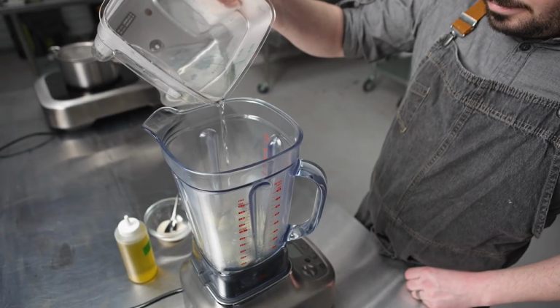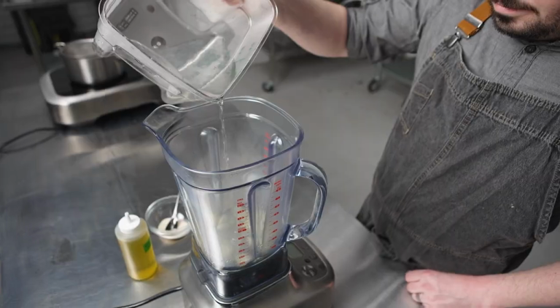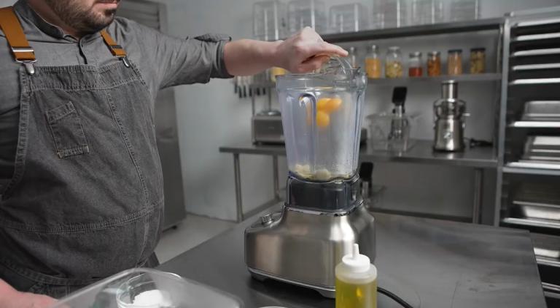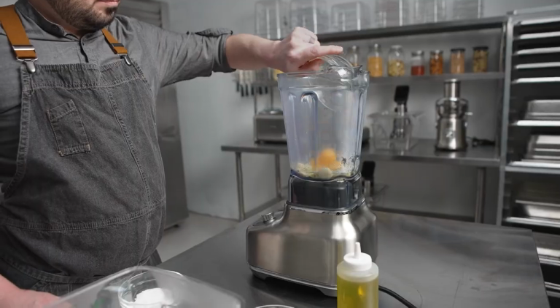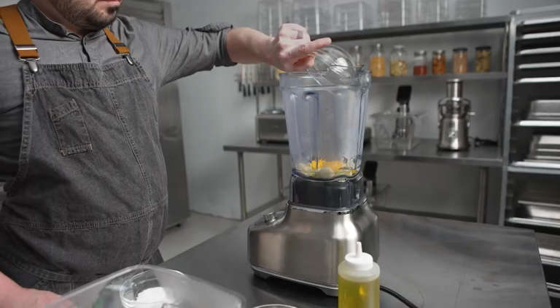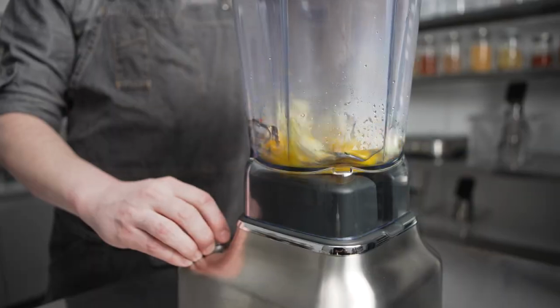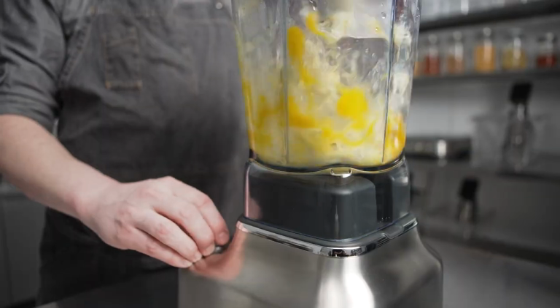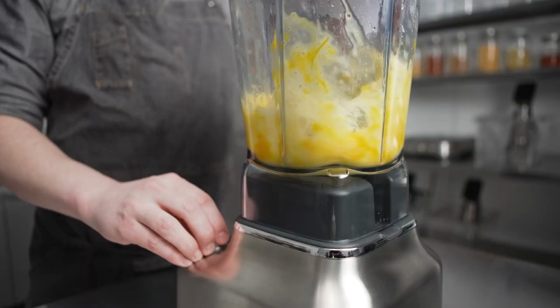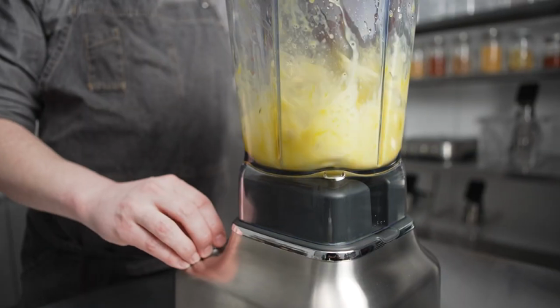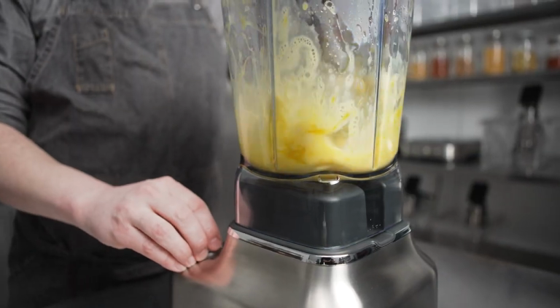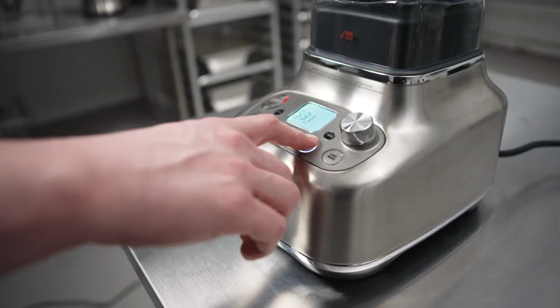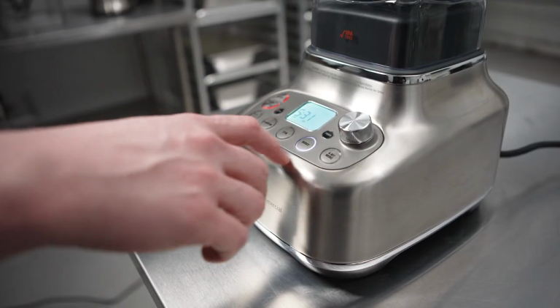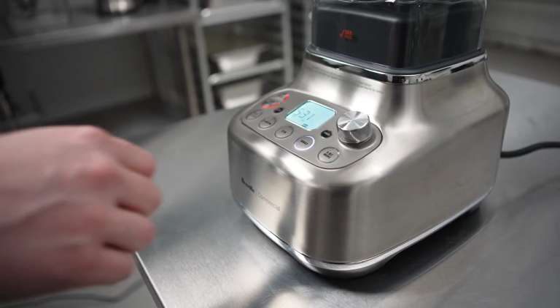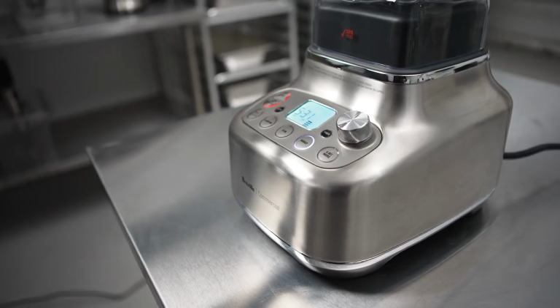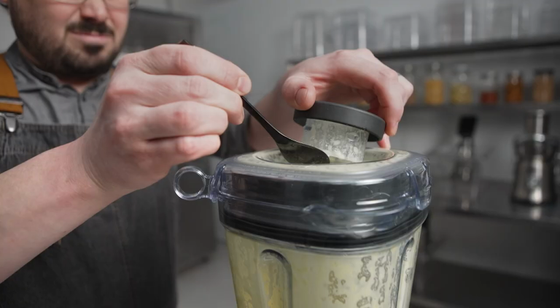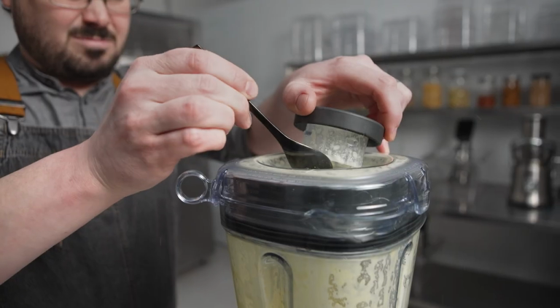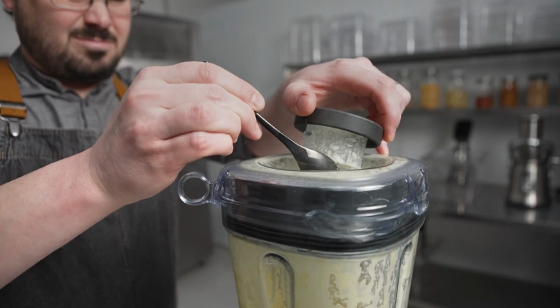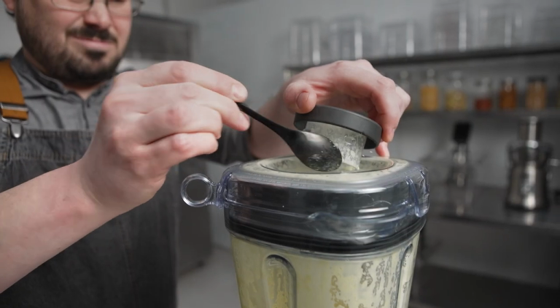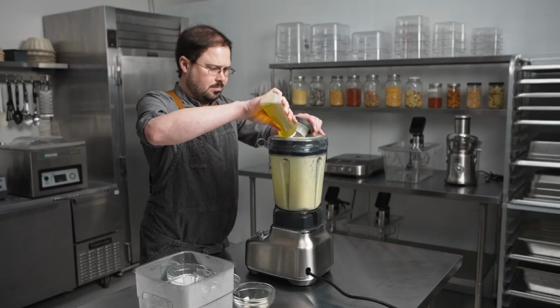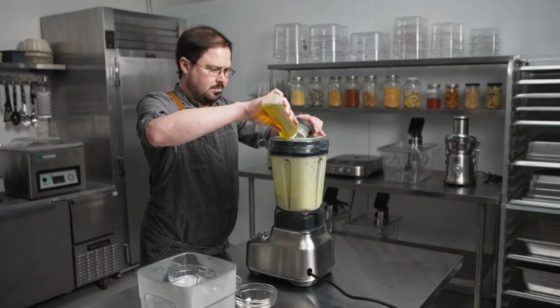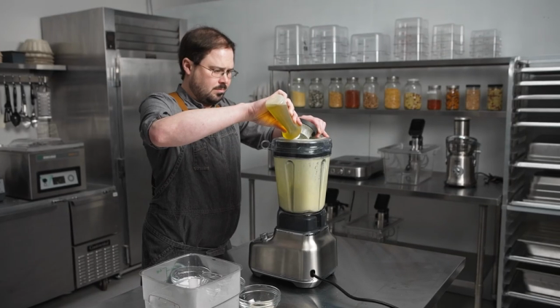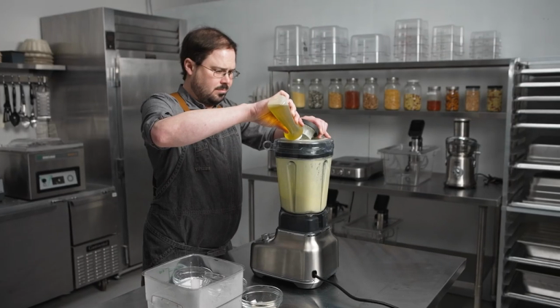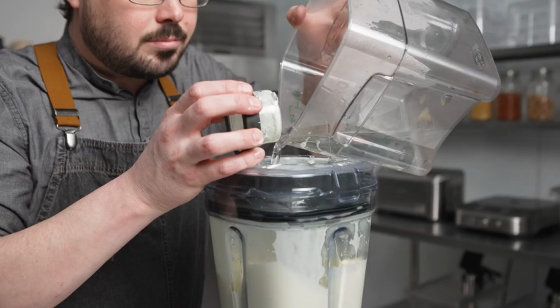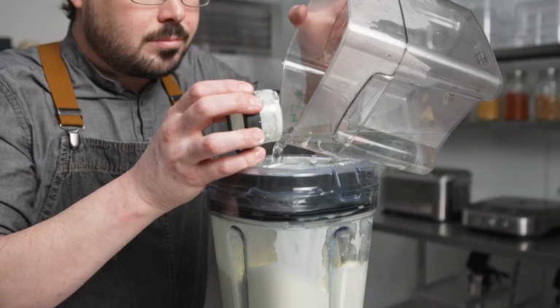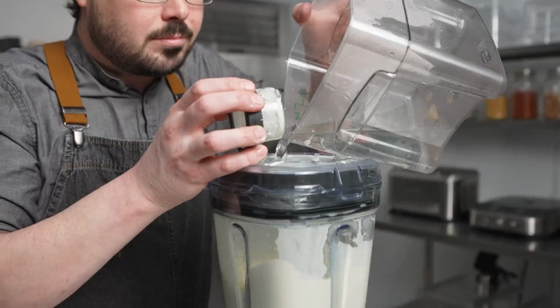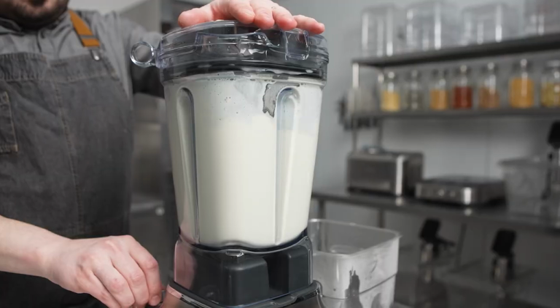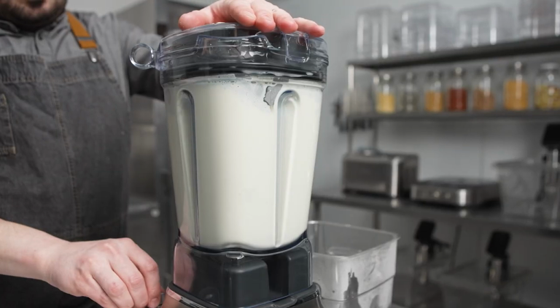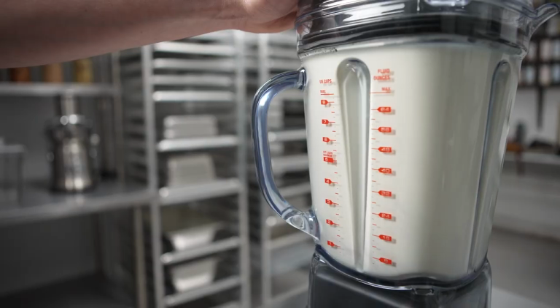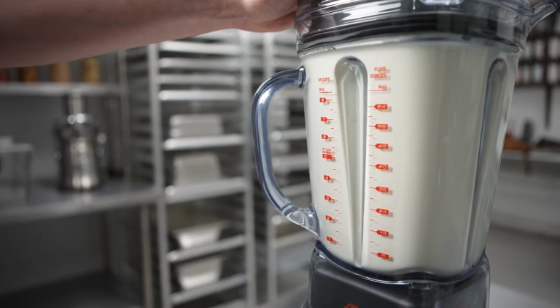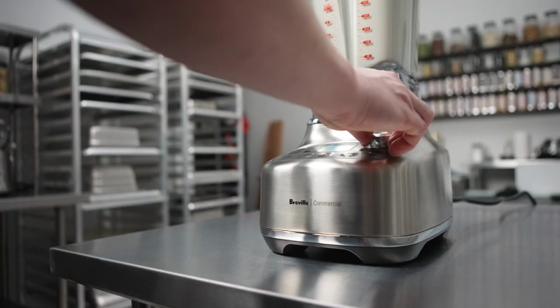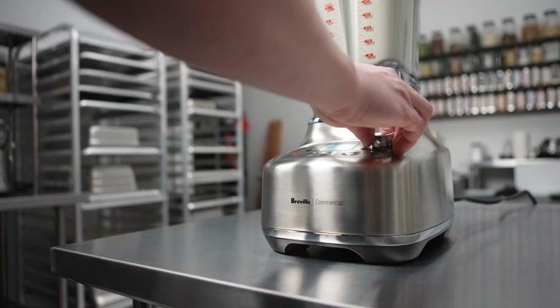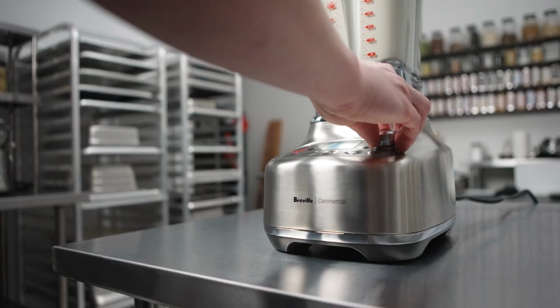We blend this in the Breville commercial blender with egg yolk, a little bit of xanthan gum, and olive oil. The egg yolk and olive oil make for a very rich texture.